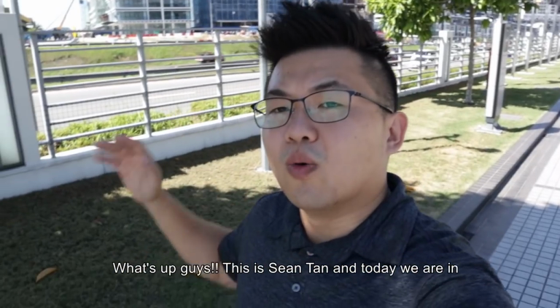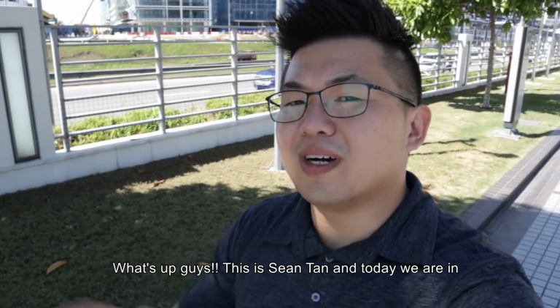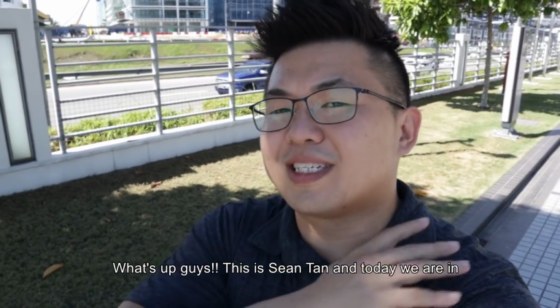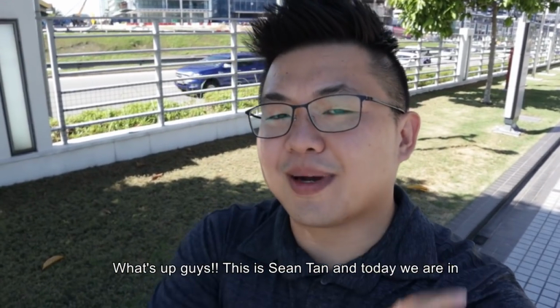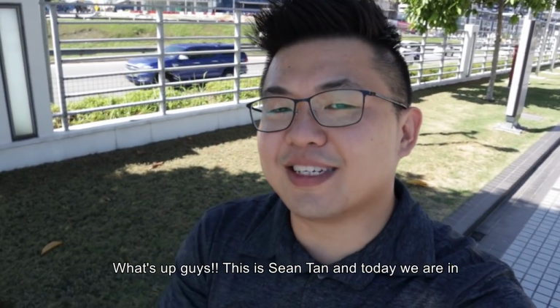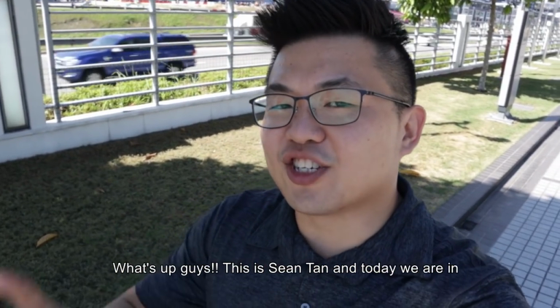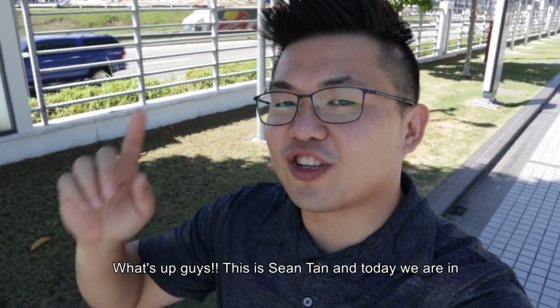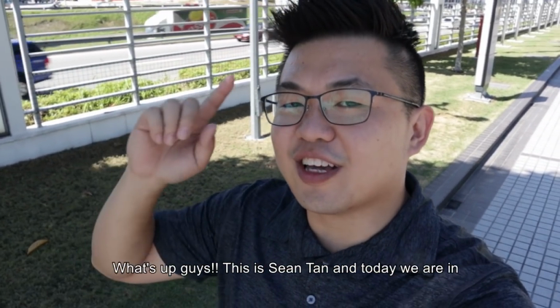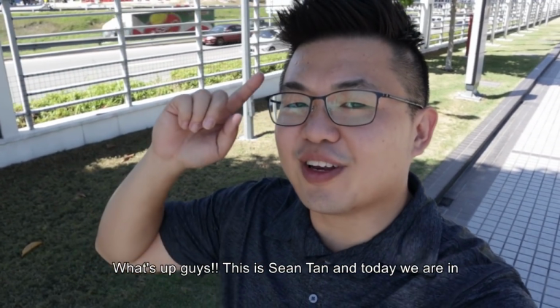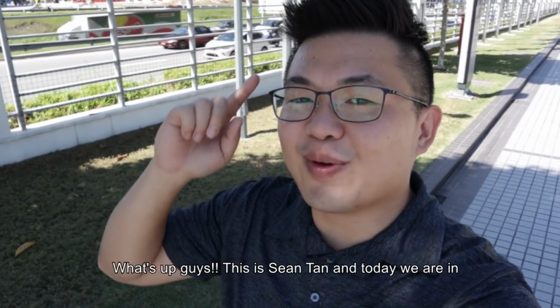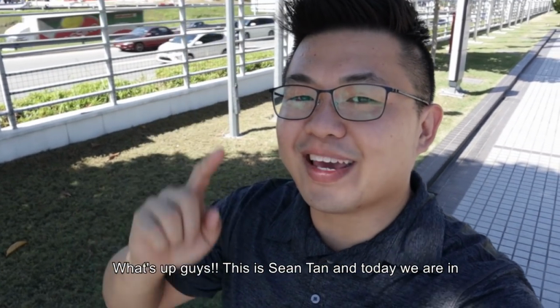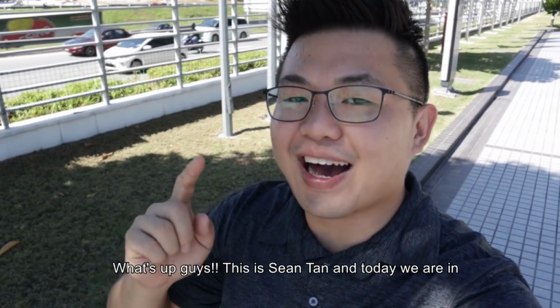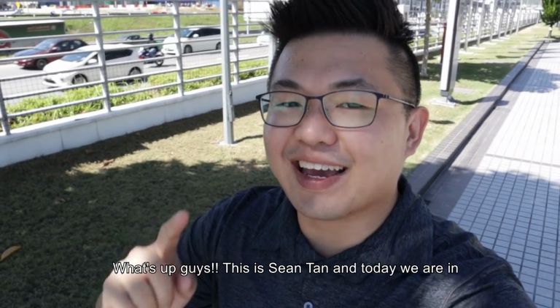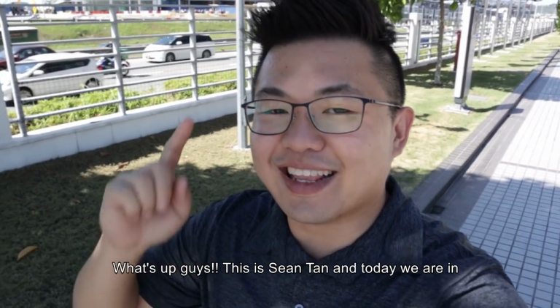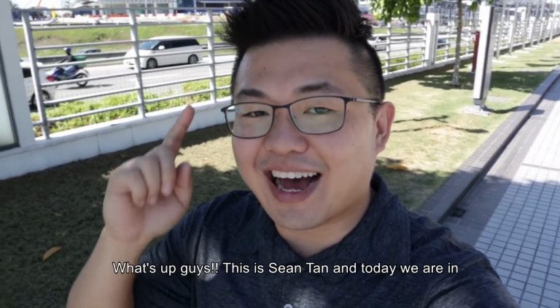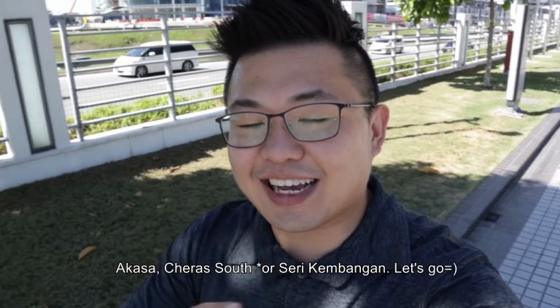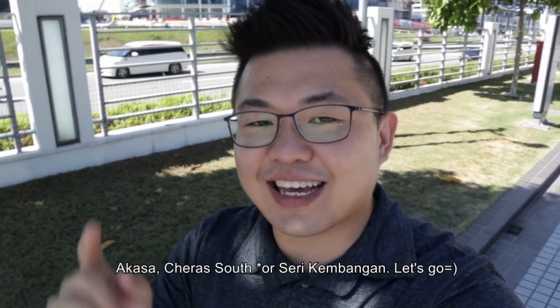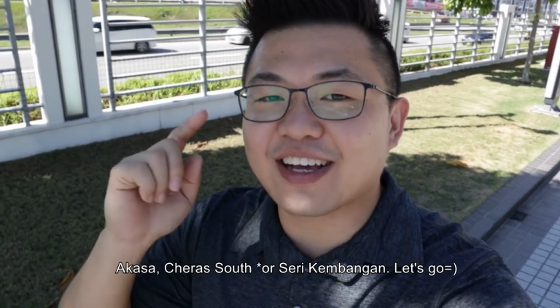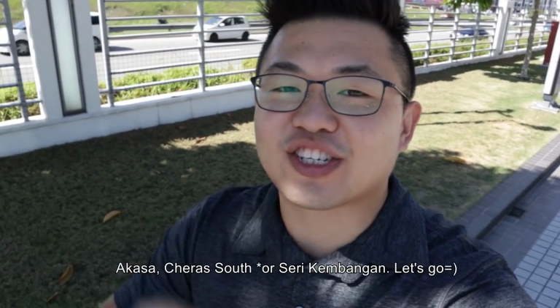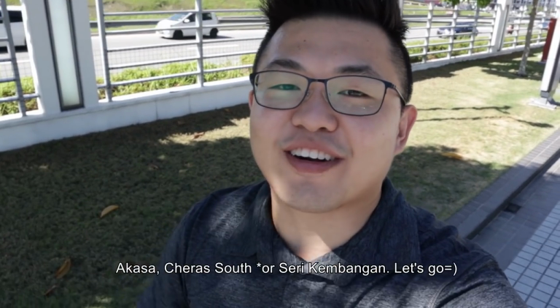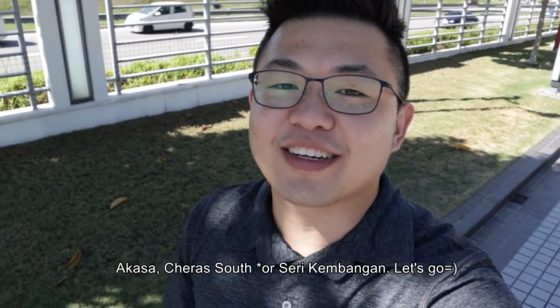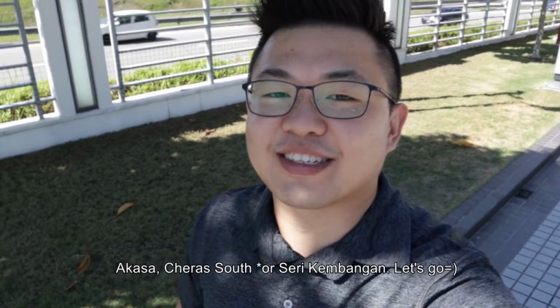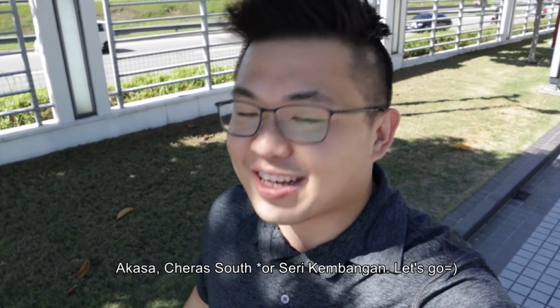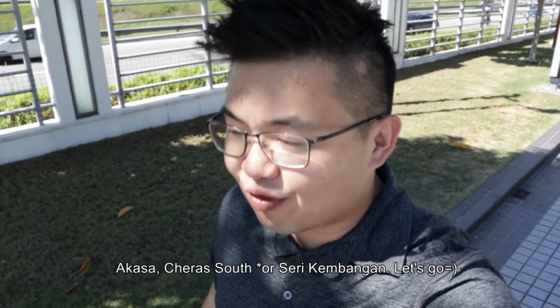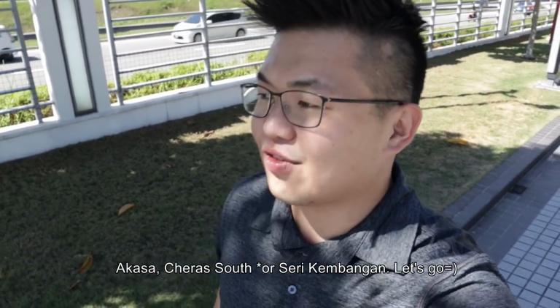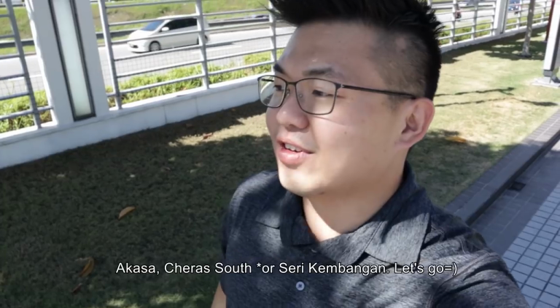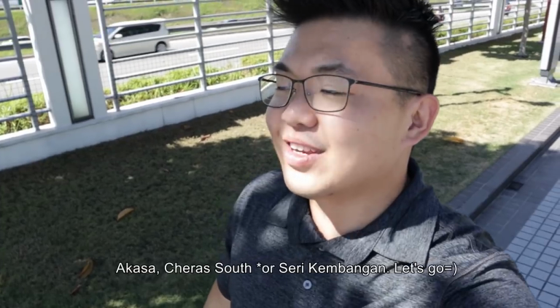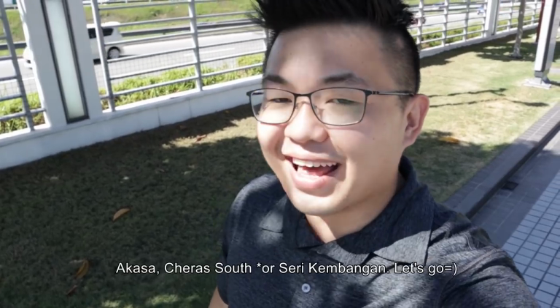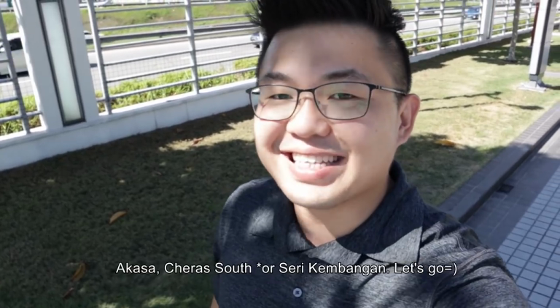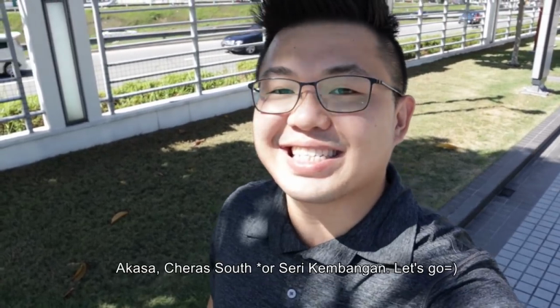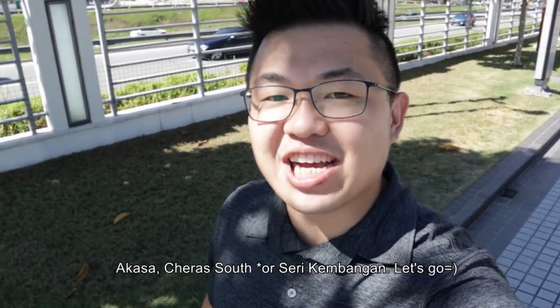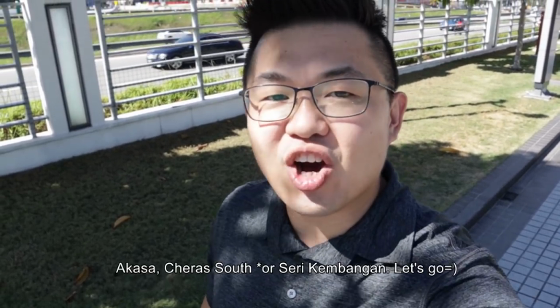What's up guys? This is Sean Don and today we are in Akasa, Chera South. Let's go!